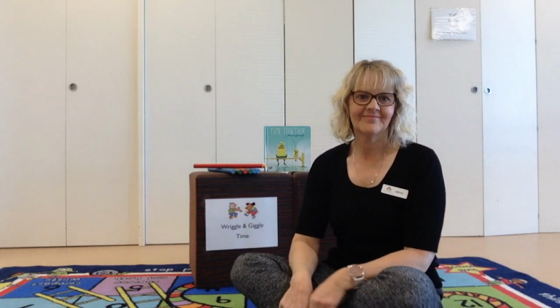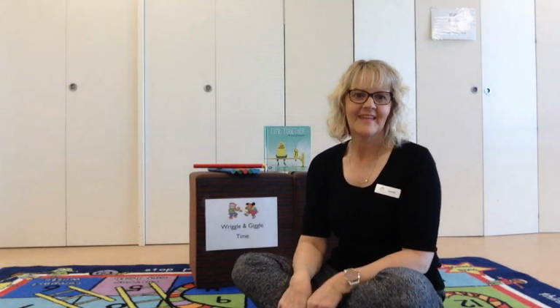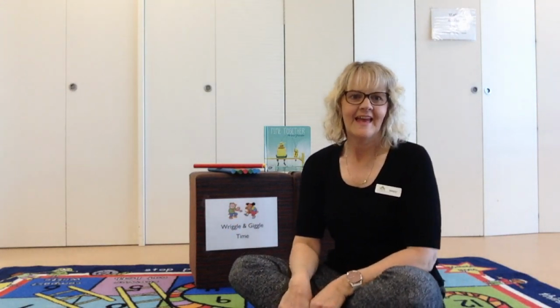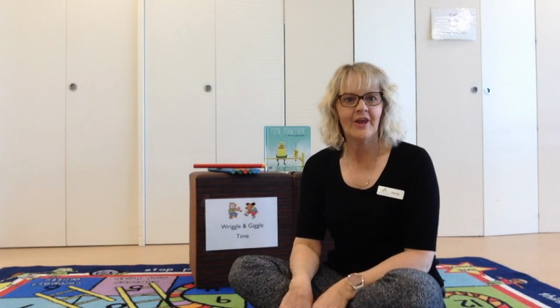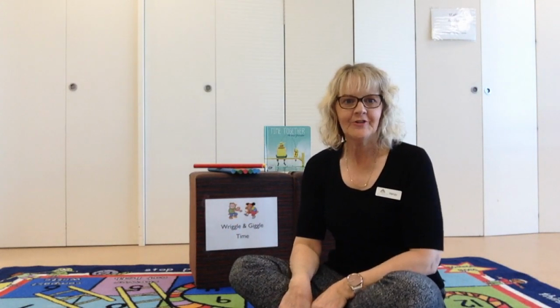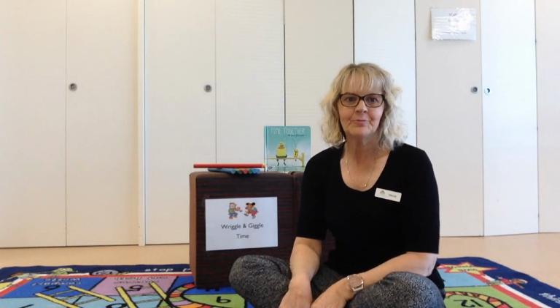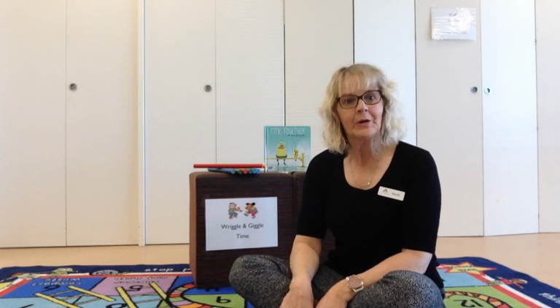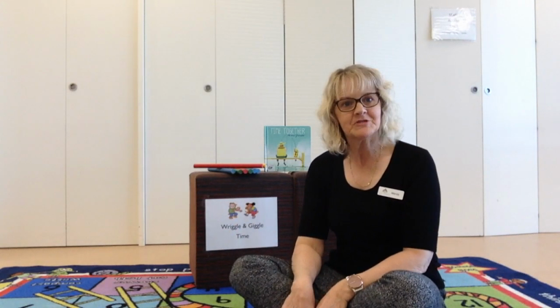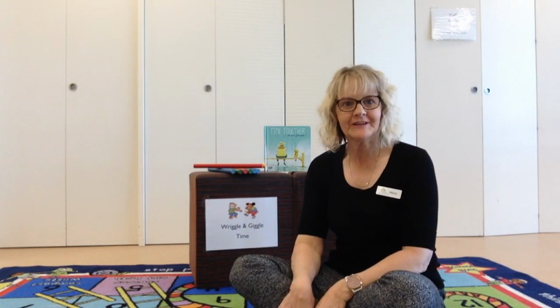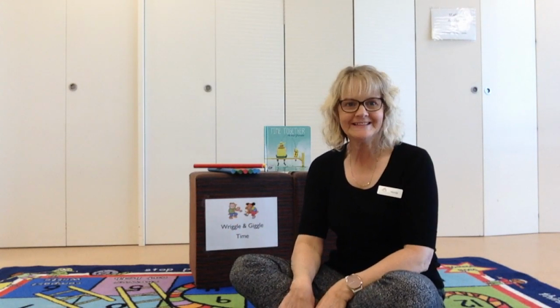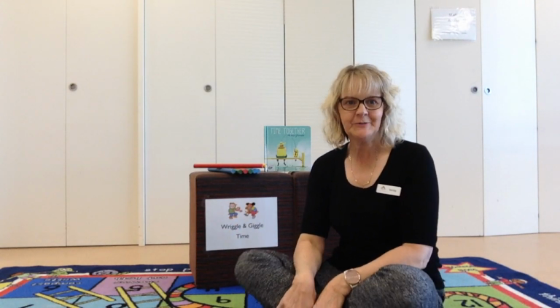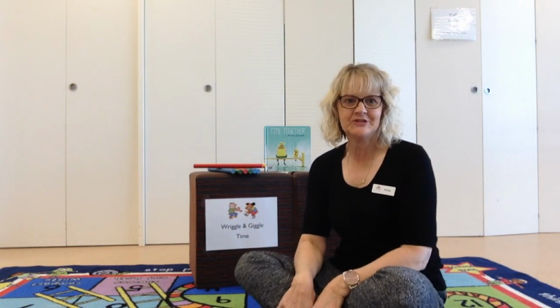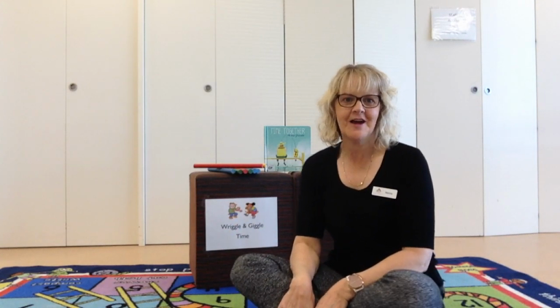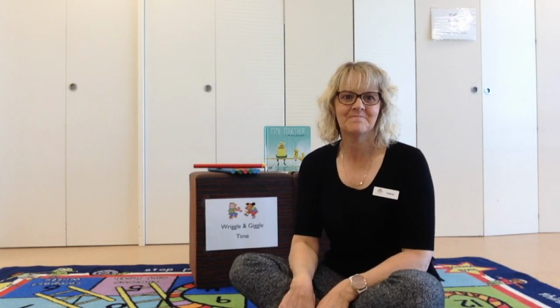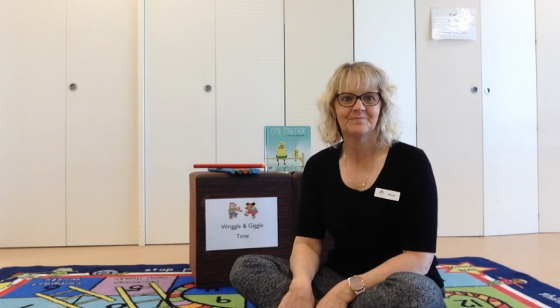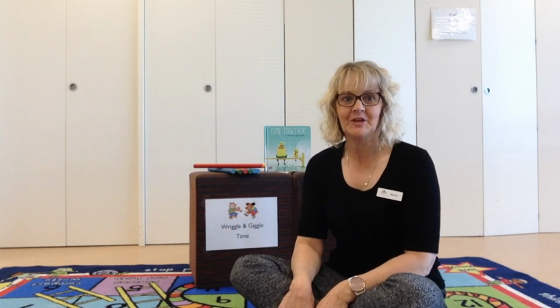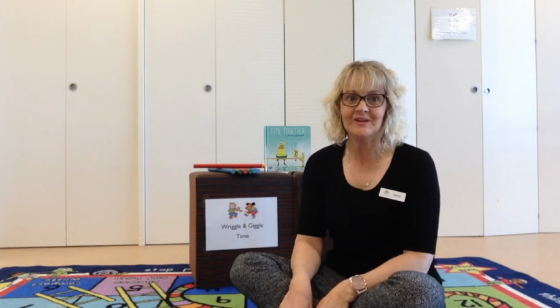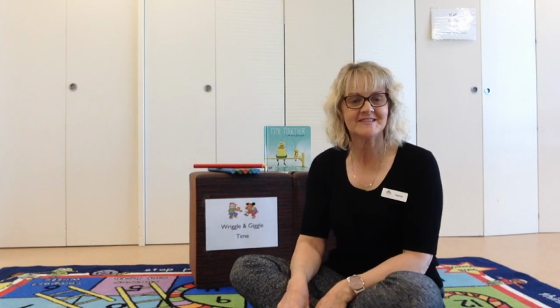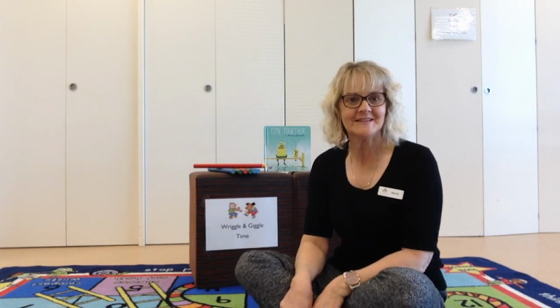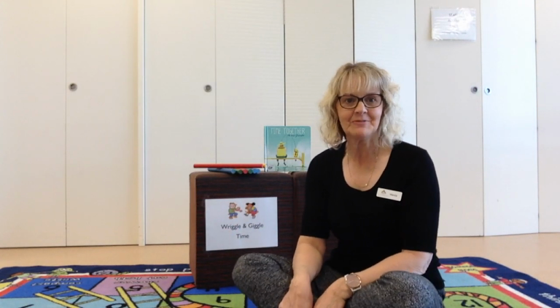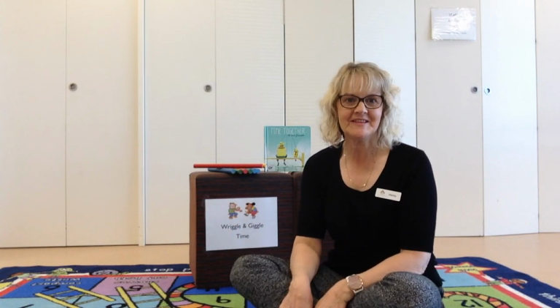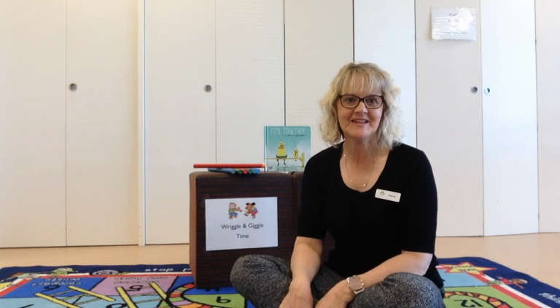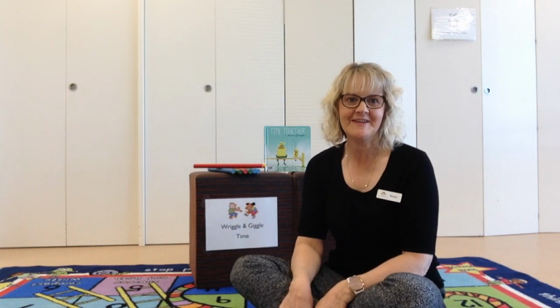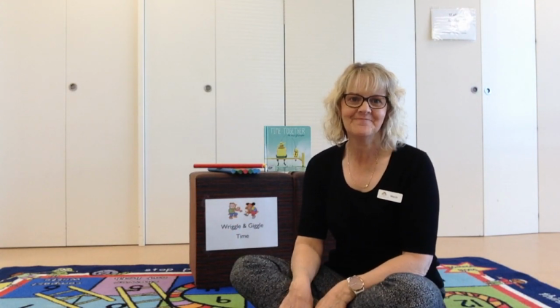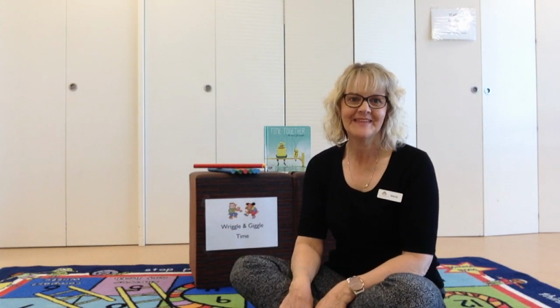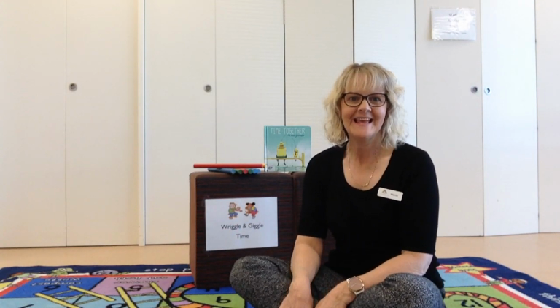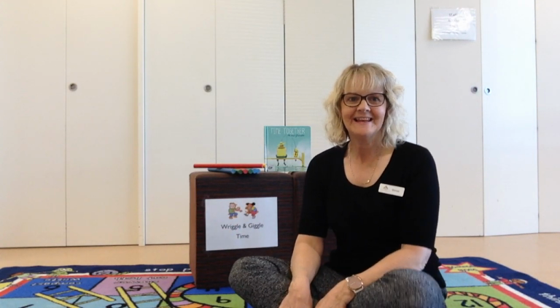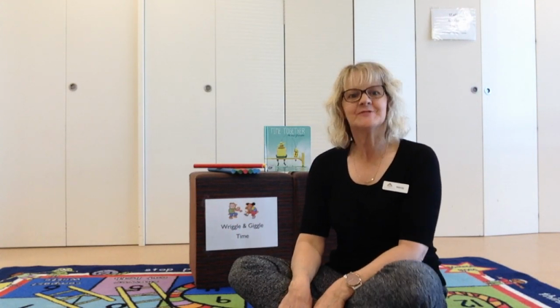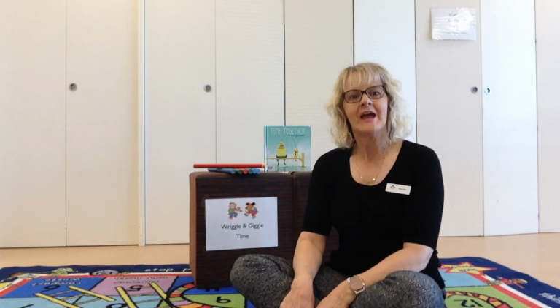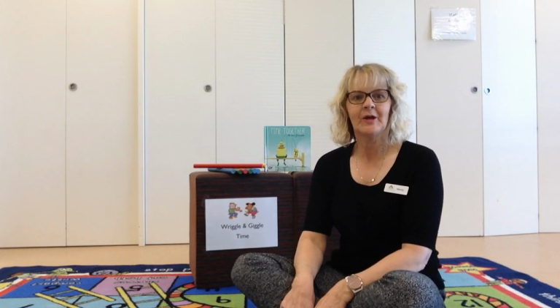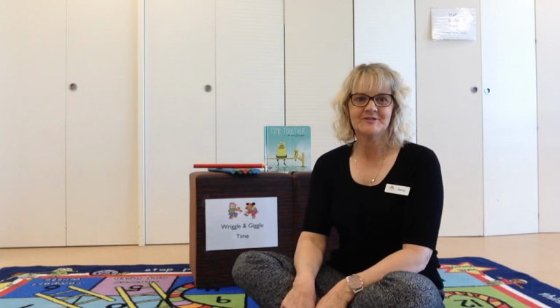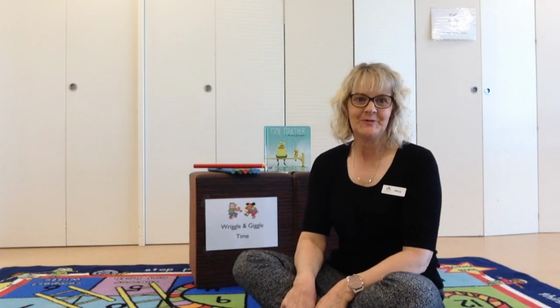Hello, welcome to Wriggle and Giggle Time. Are you ready to sing with me today? Let's do our hello song.